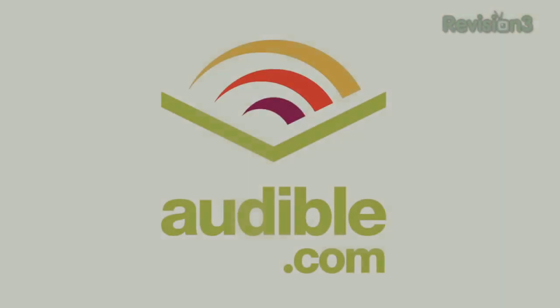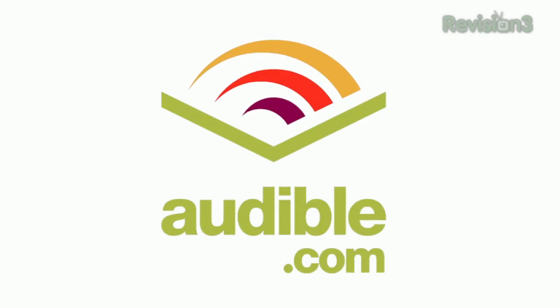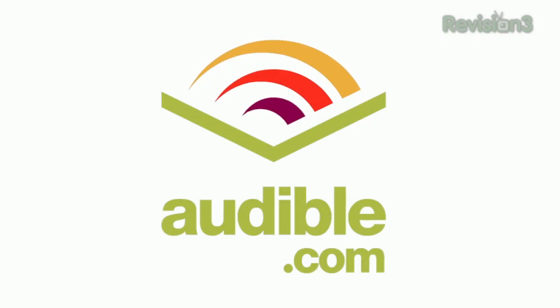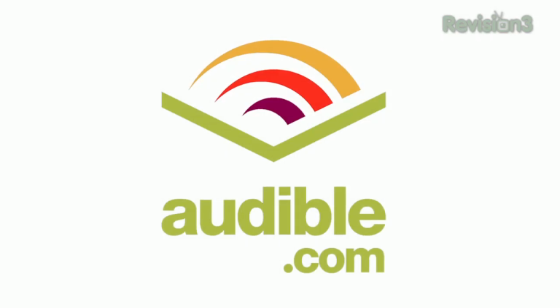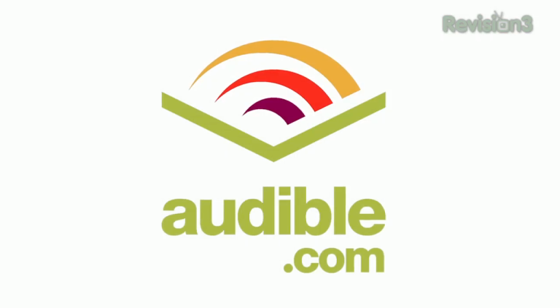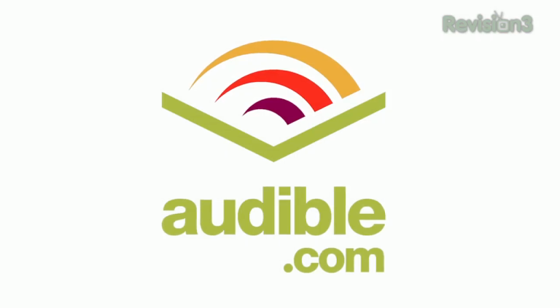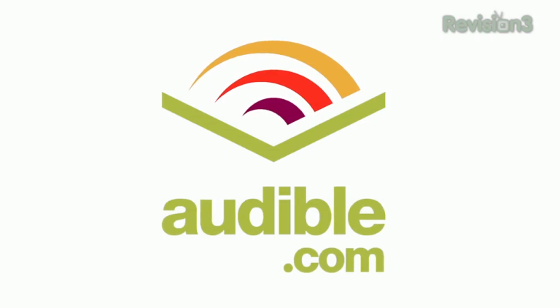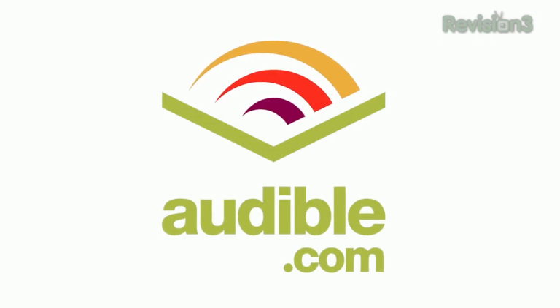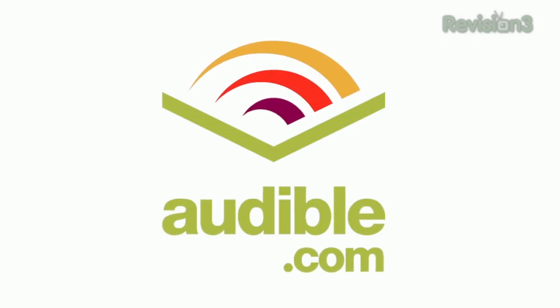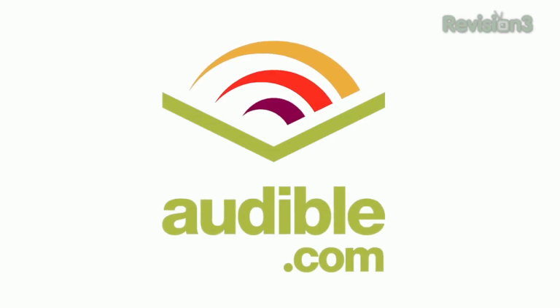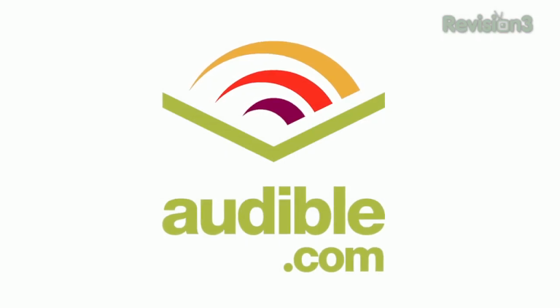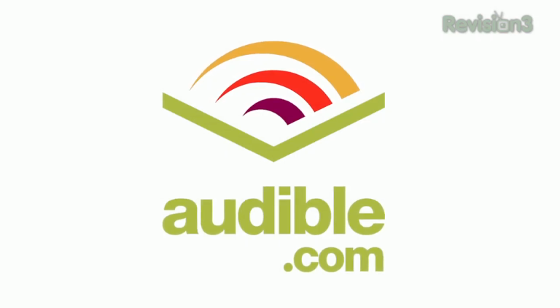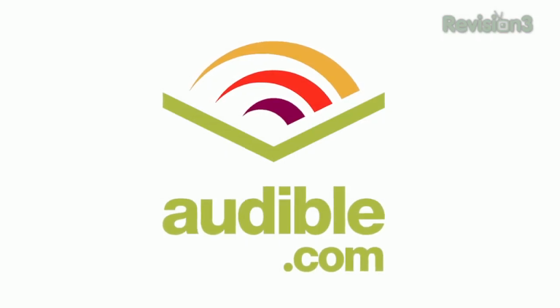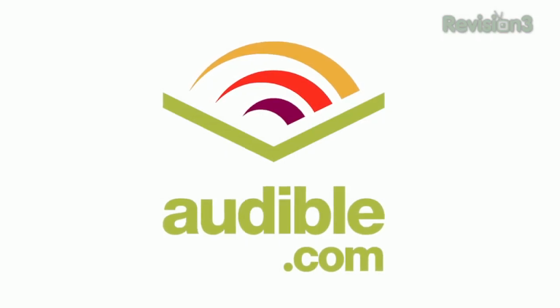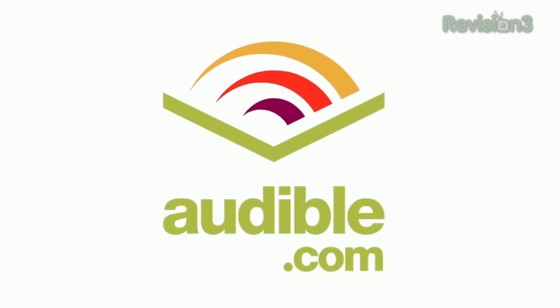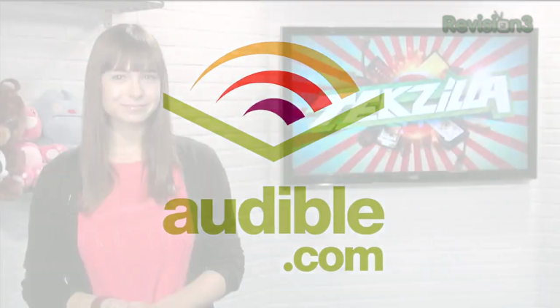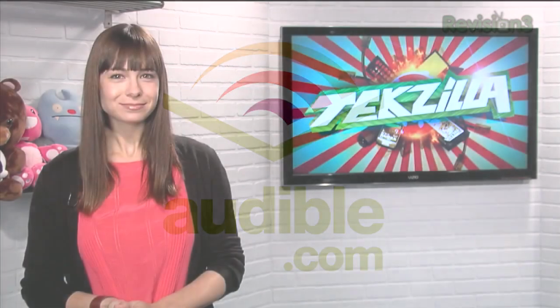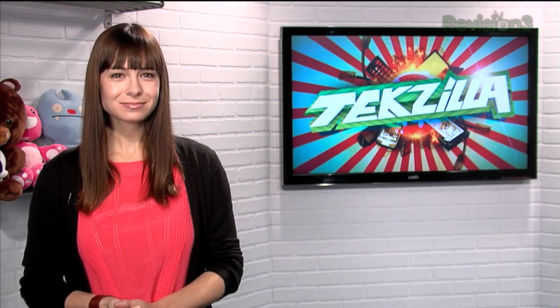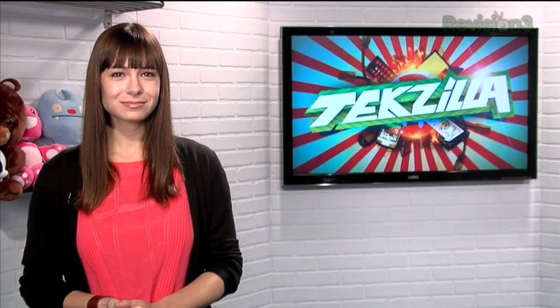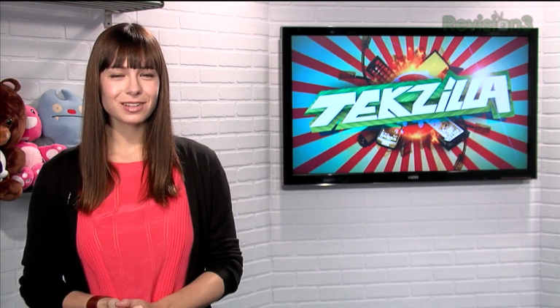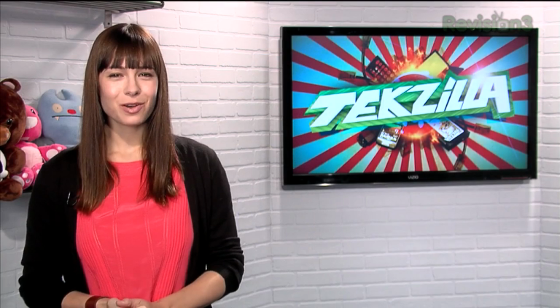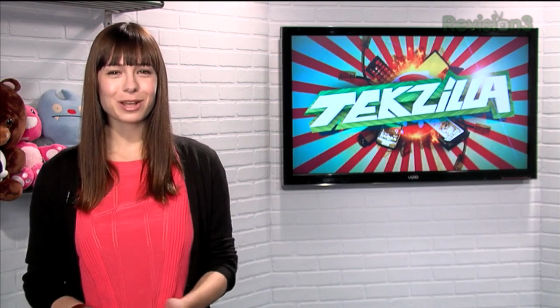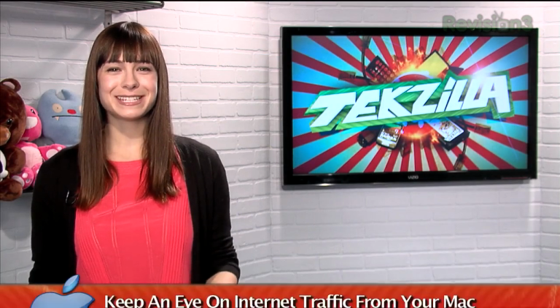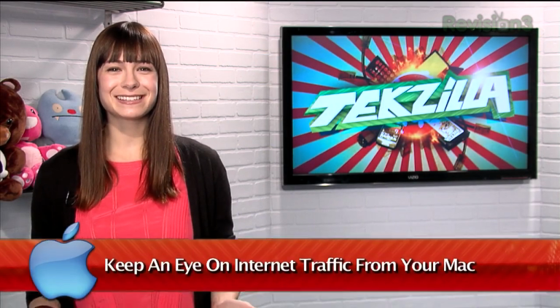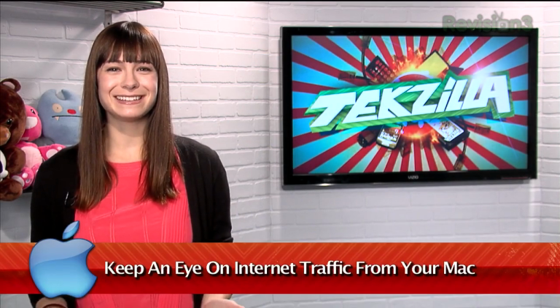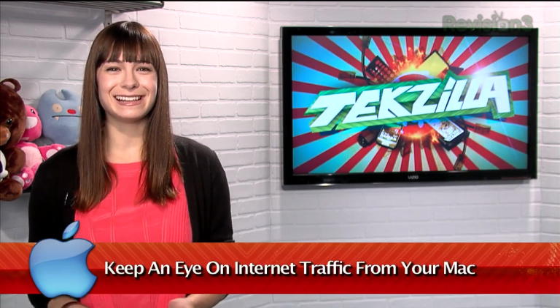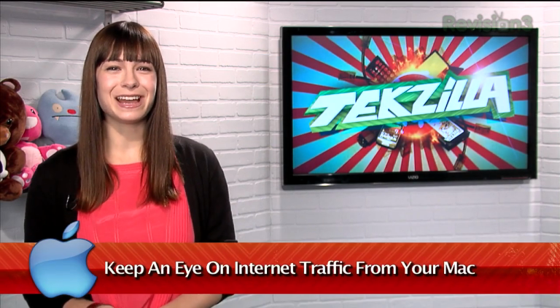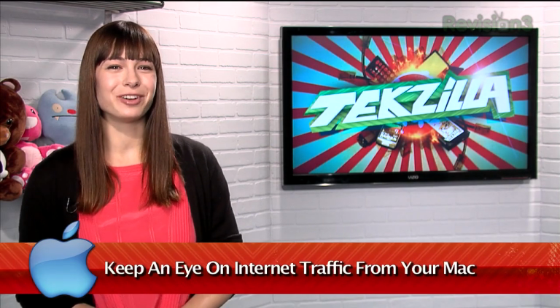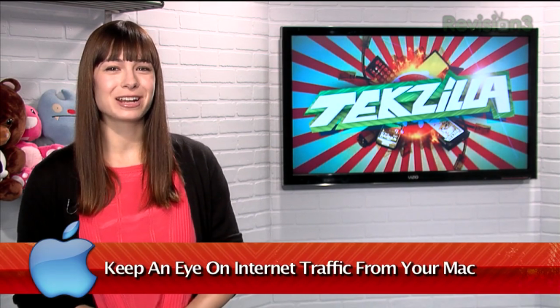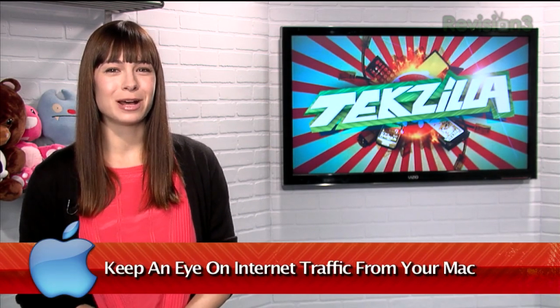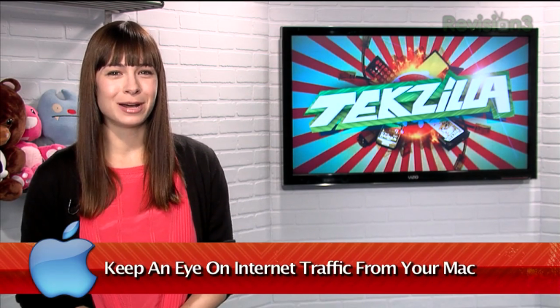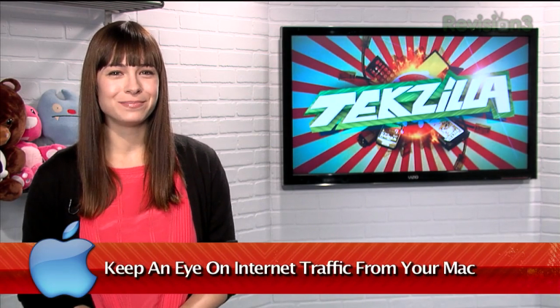Today's TechZilla Daily is brought to you by Audible. Welcome to TechZilla Daily, I'm Veronica Belmont.